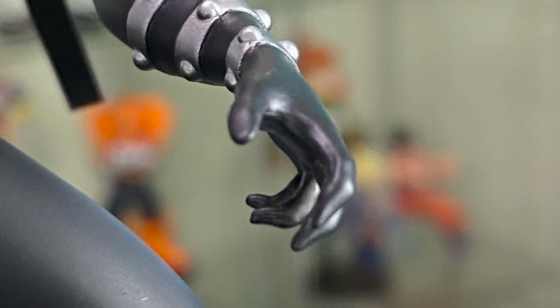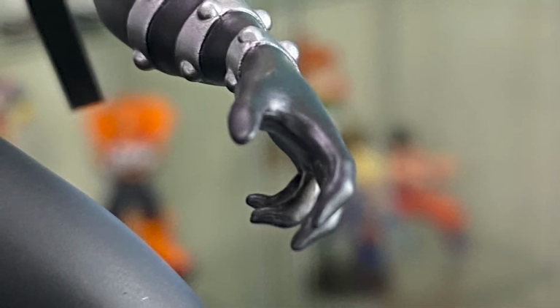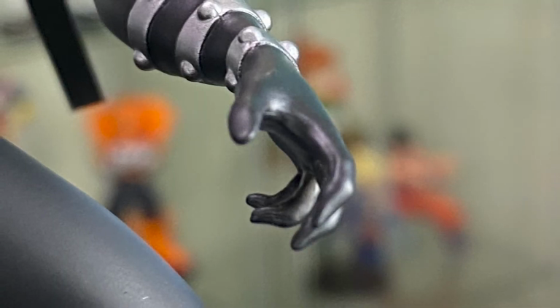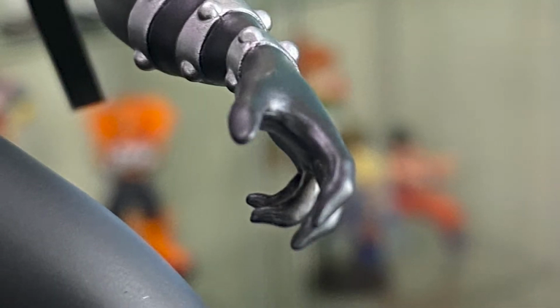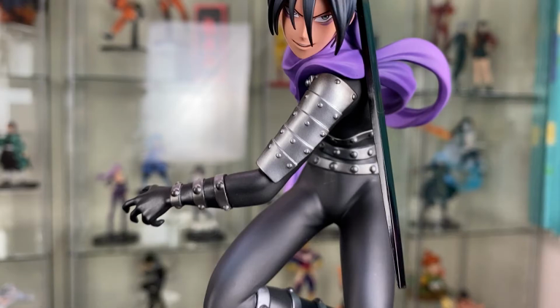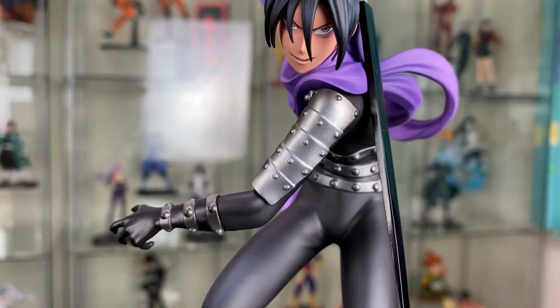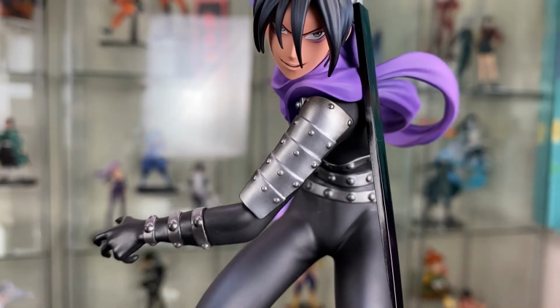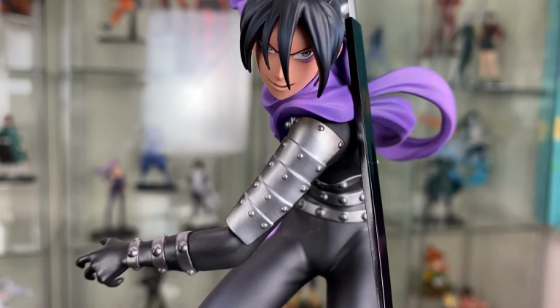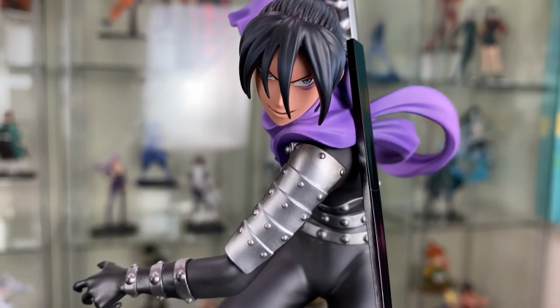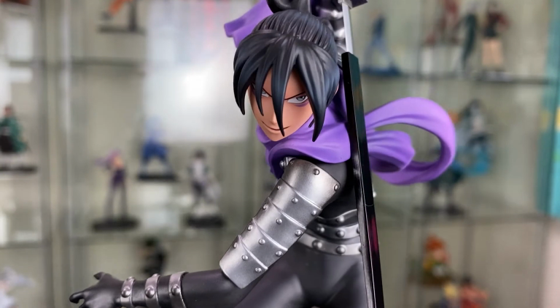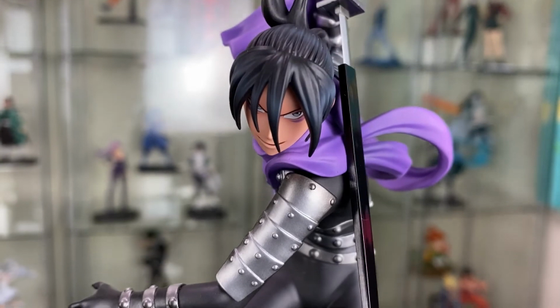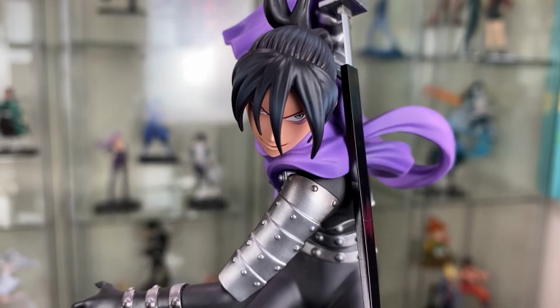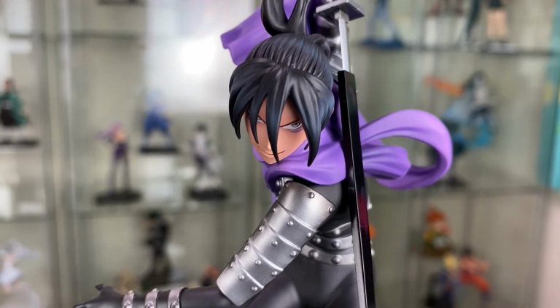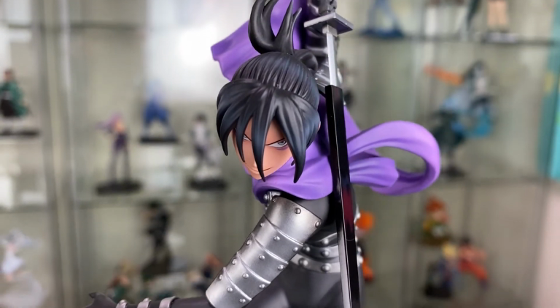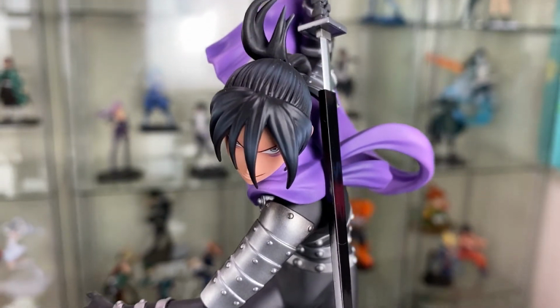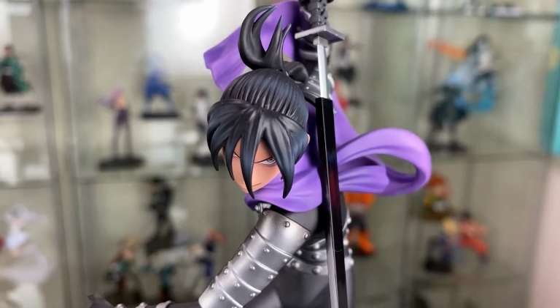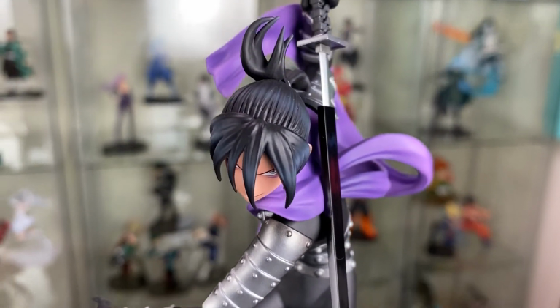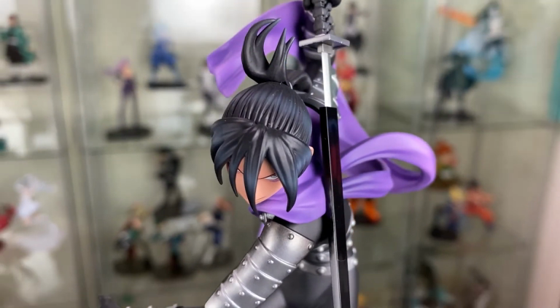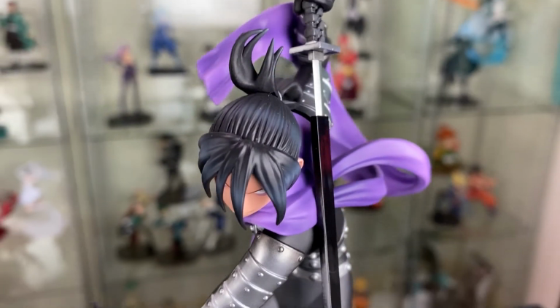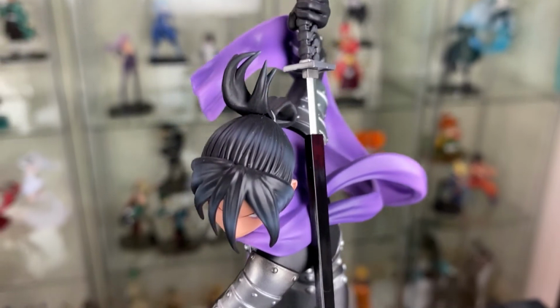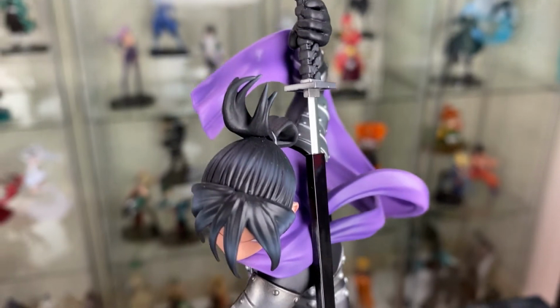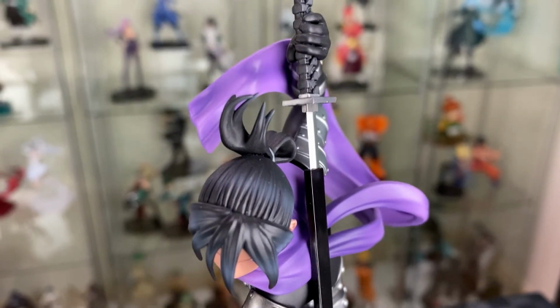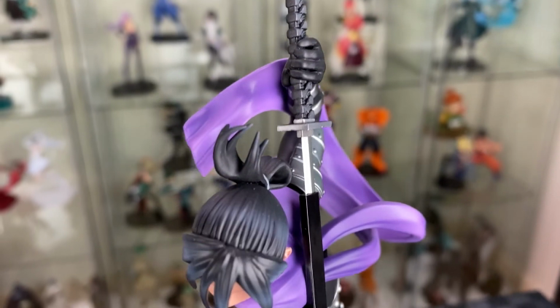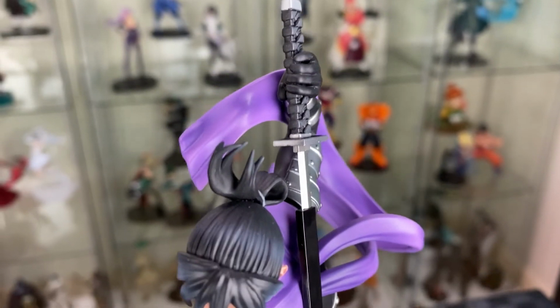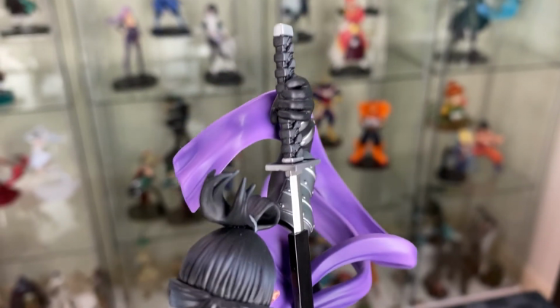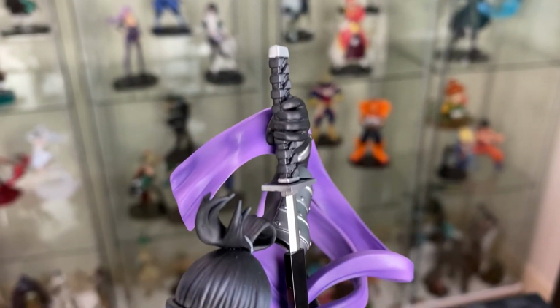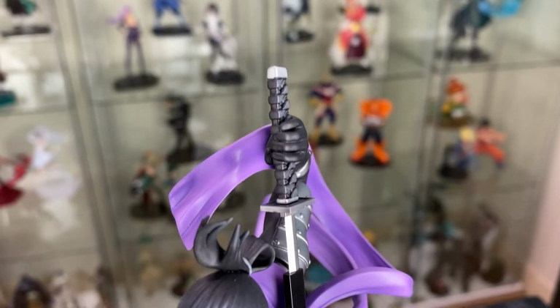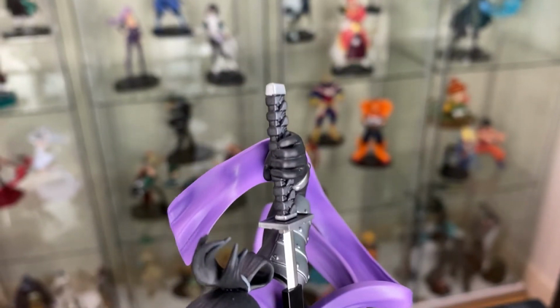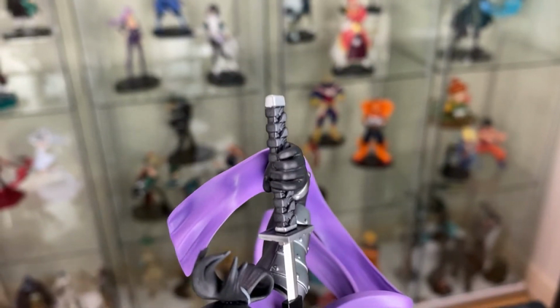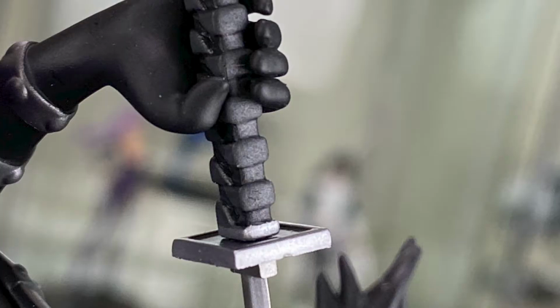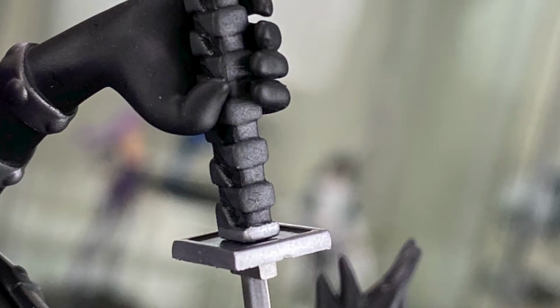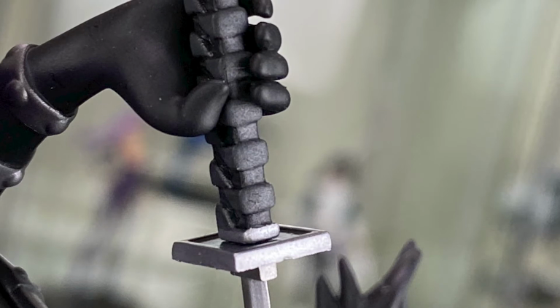Wonderful work on the sword. You can see it's a gloss finish with the sword coming out, and so much detail on the handle.